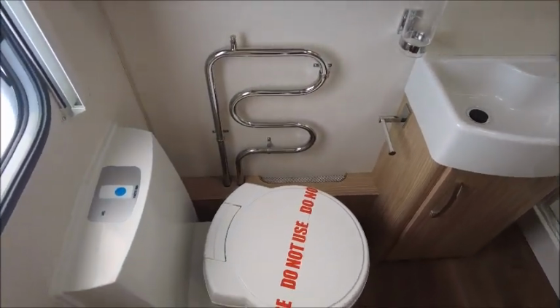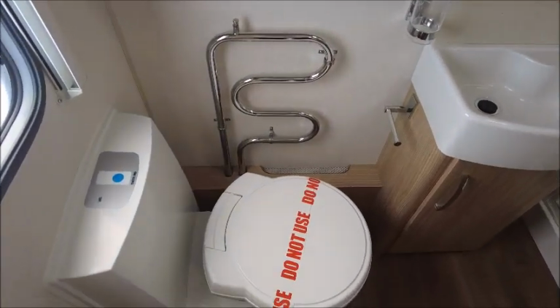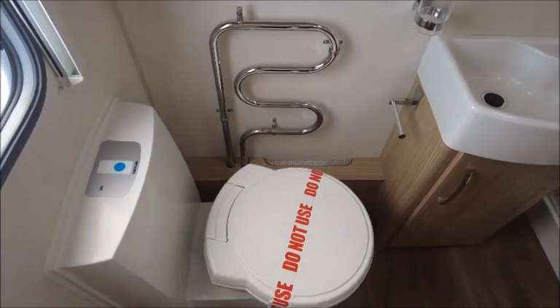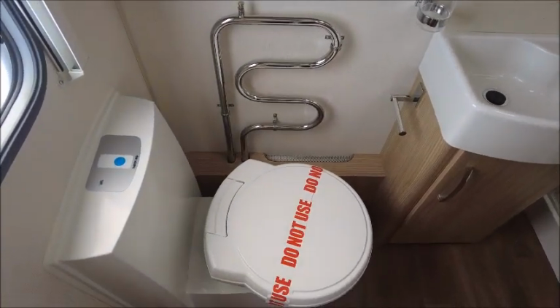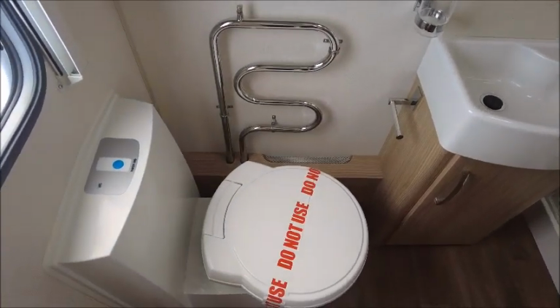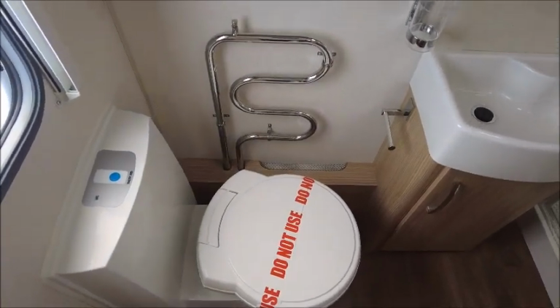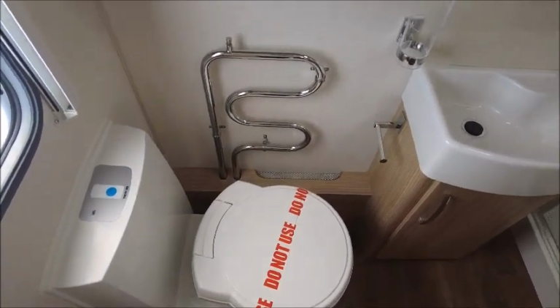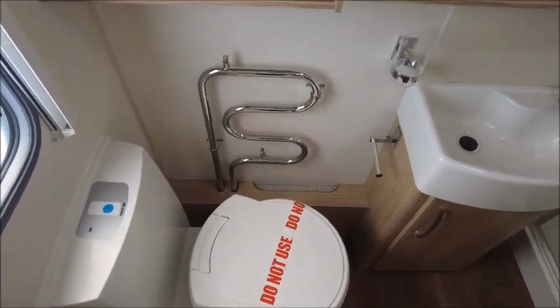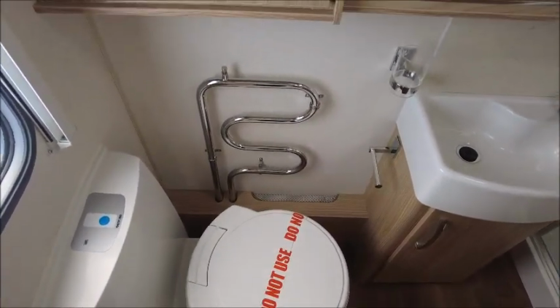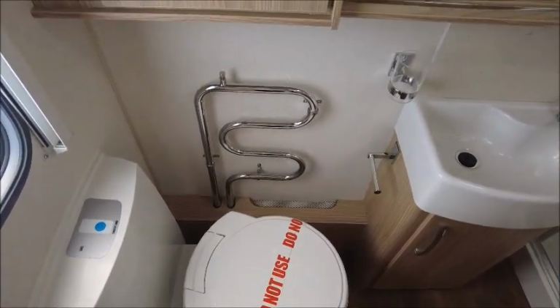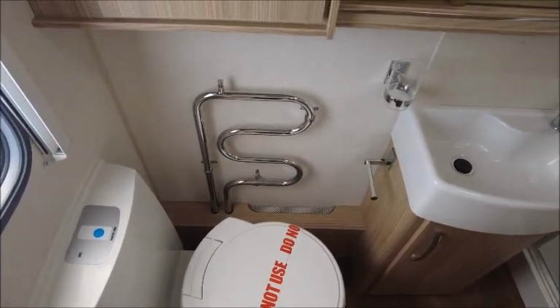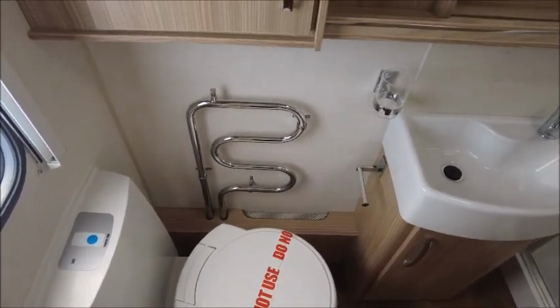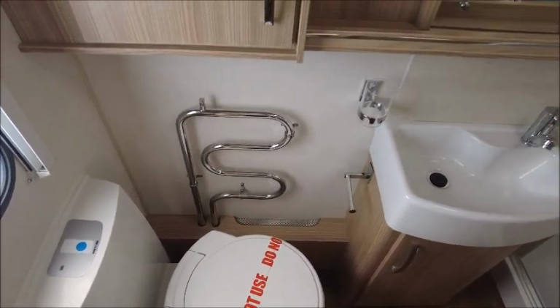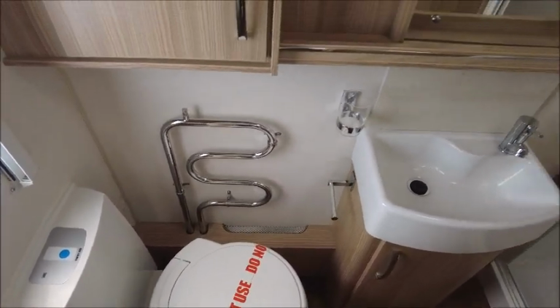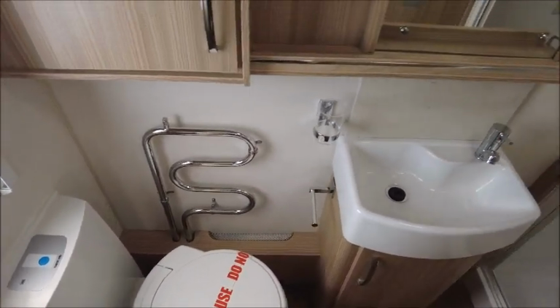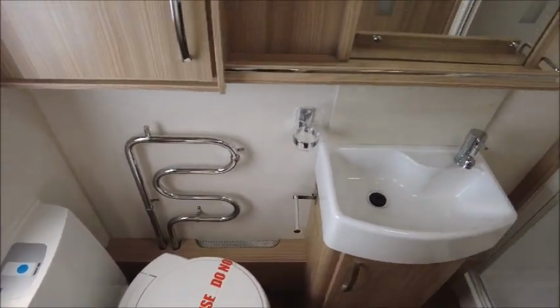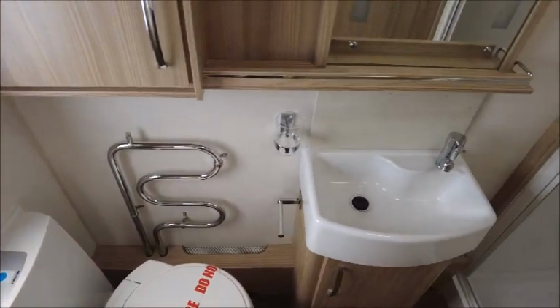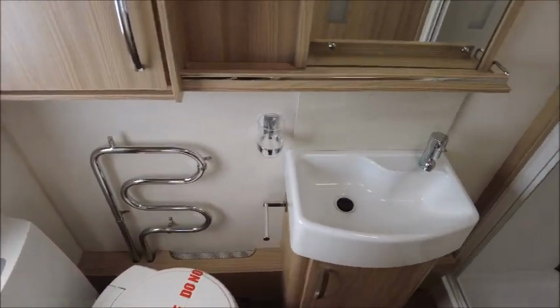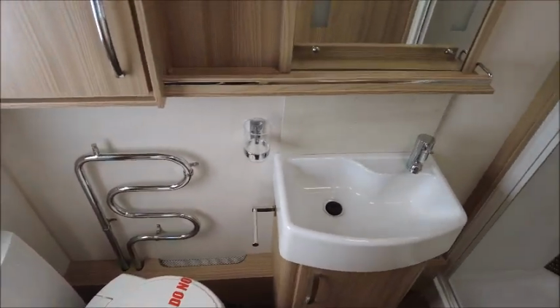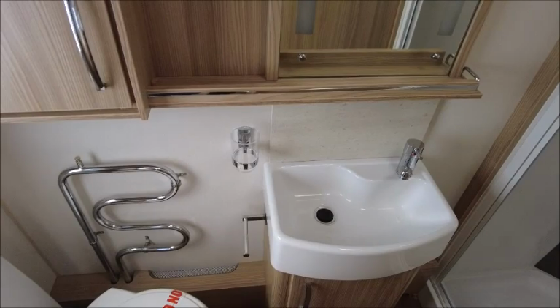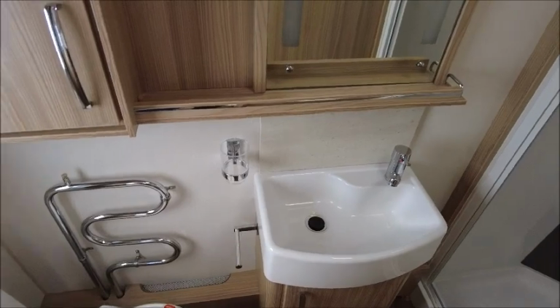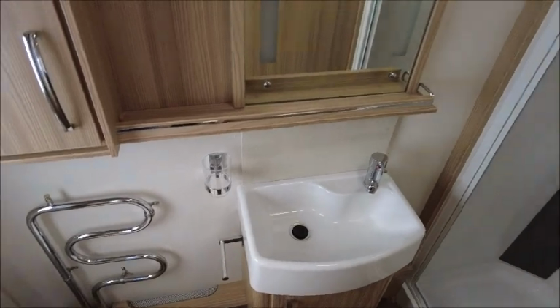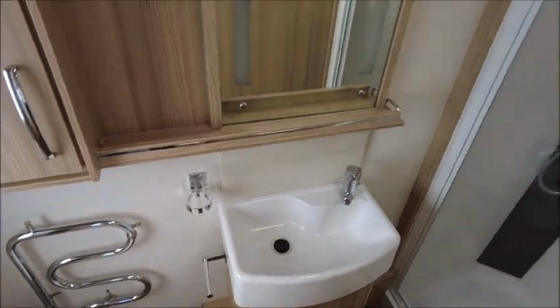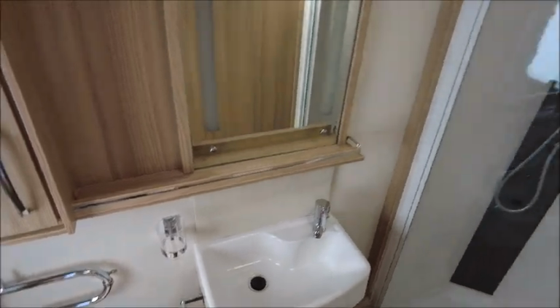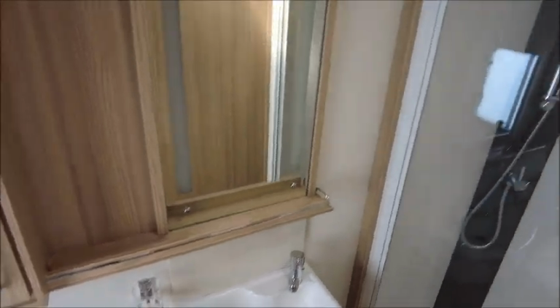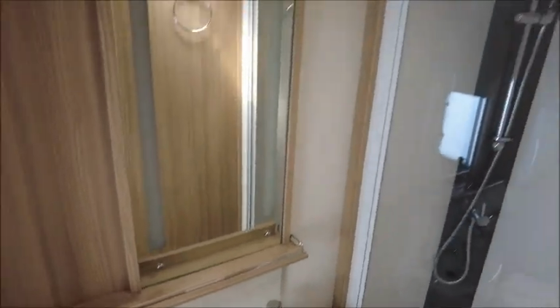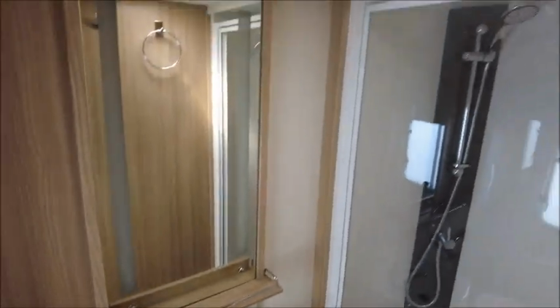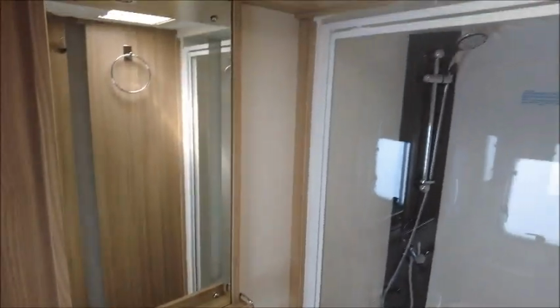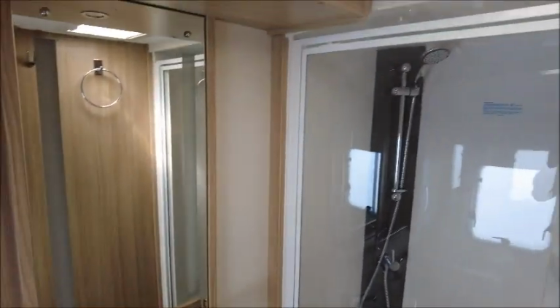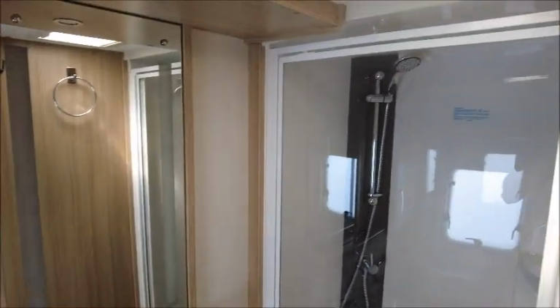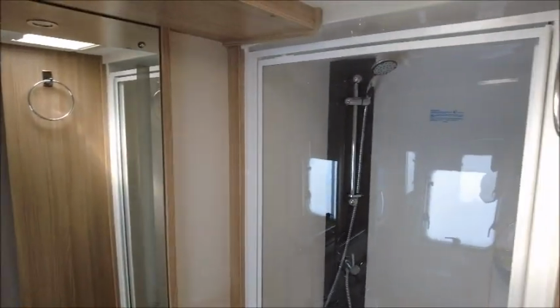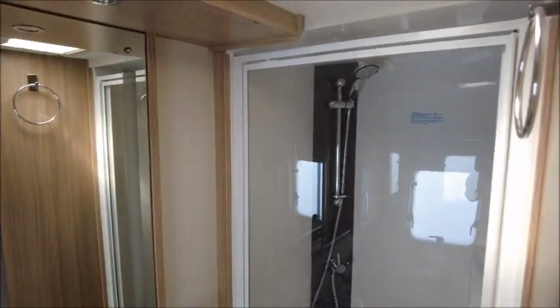In the washroom you've got the cassette toilet, the heated towel rail, the wash basin, and the separate shower.